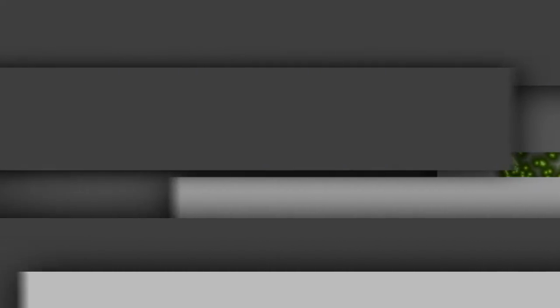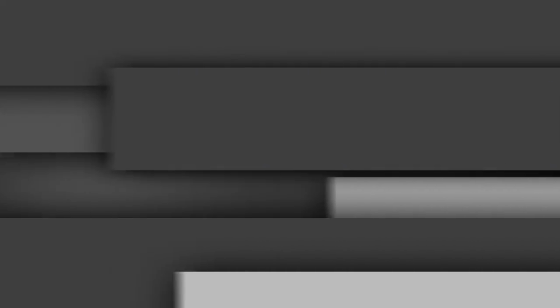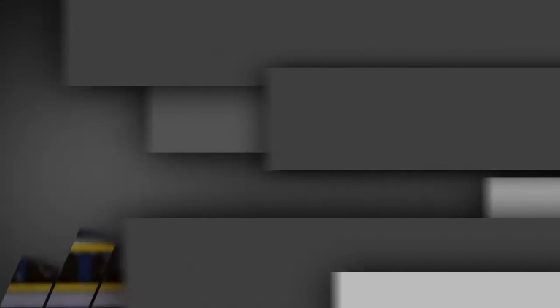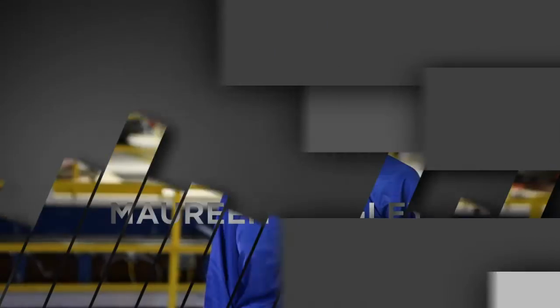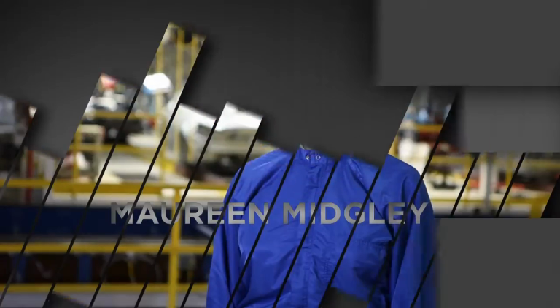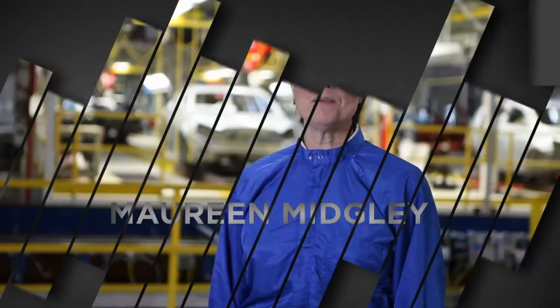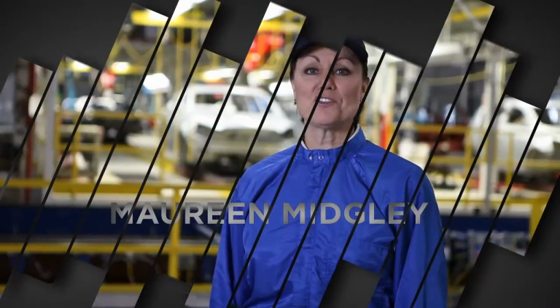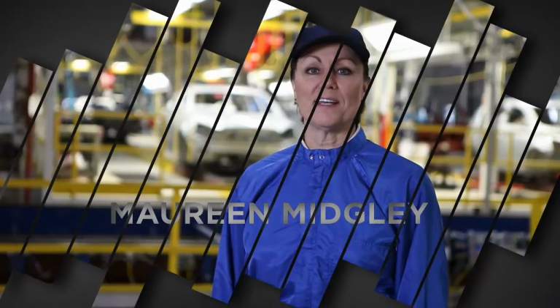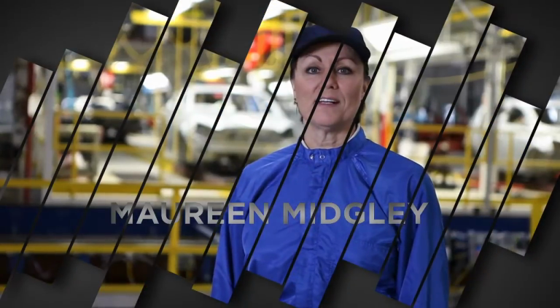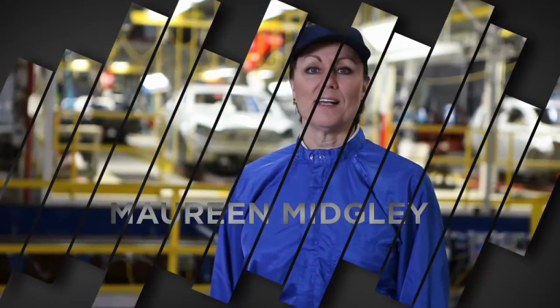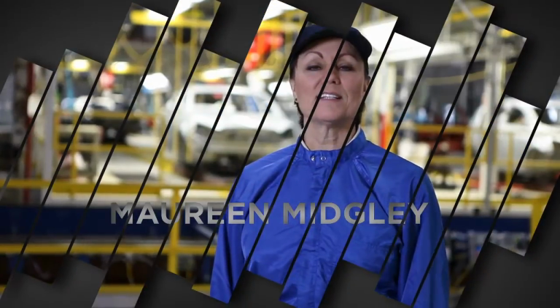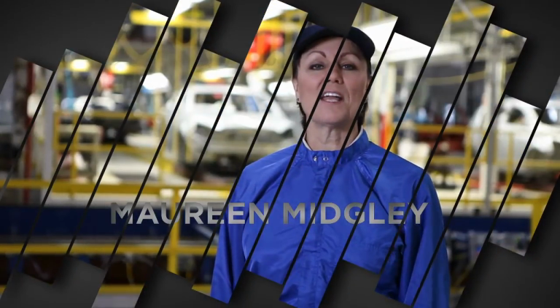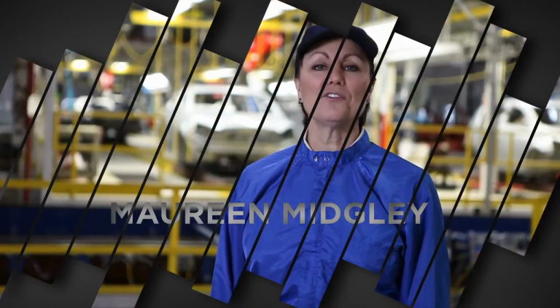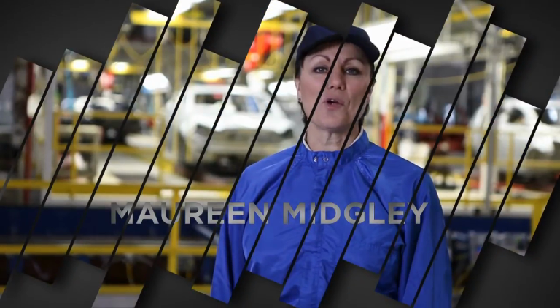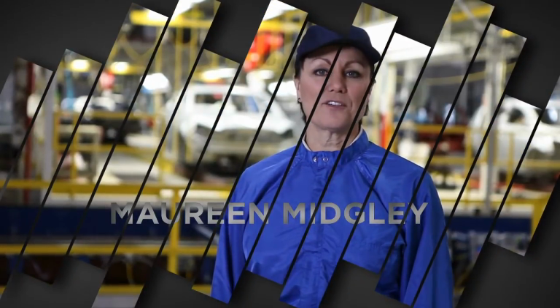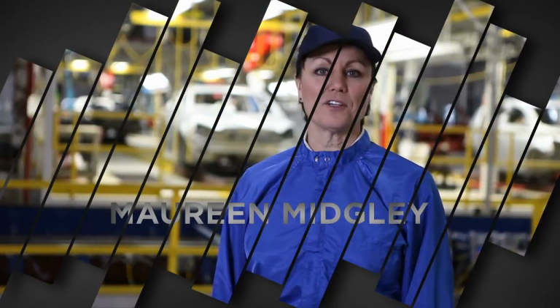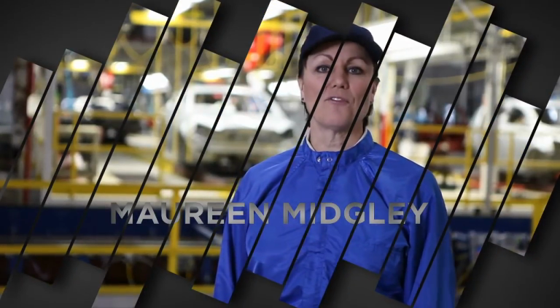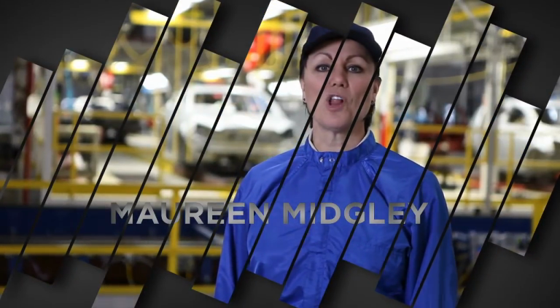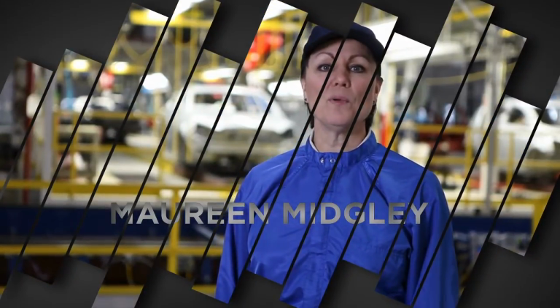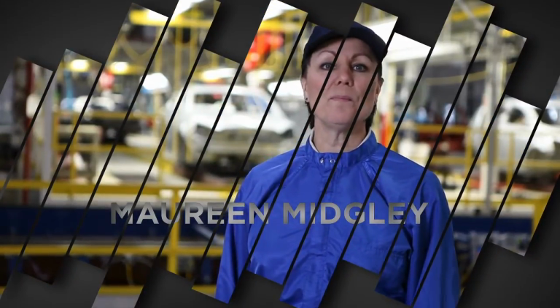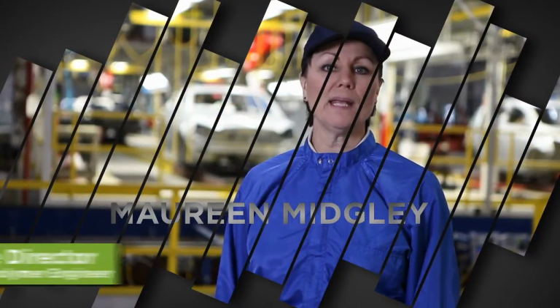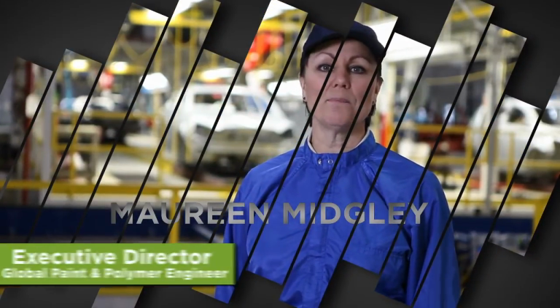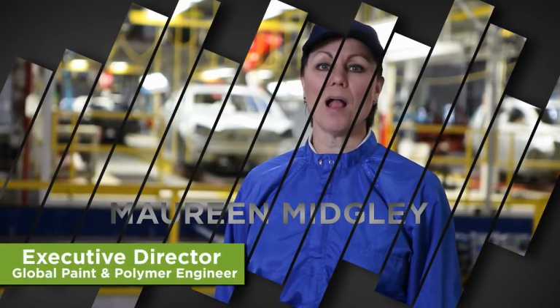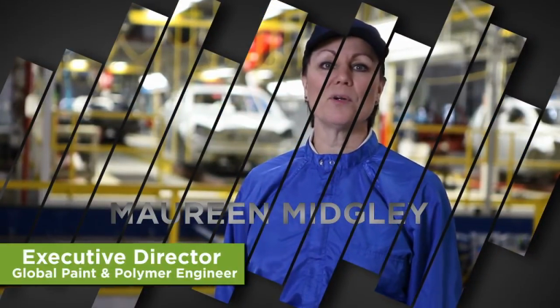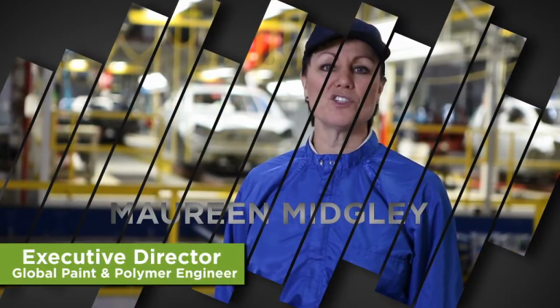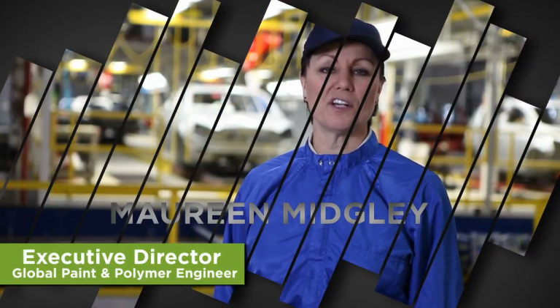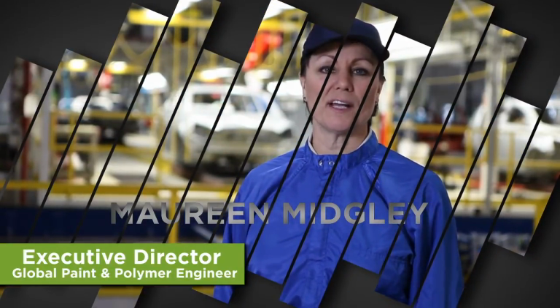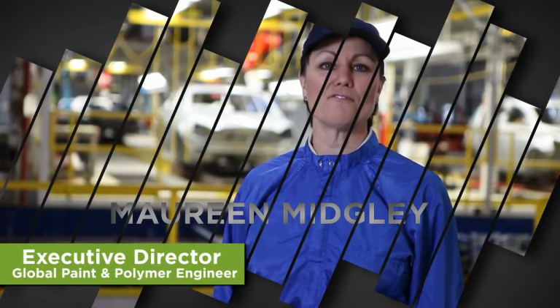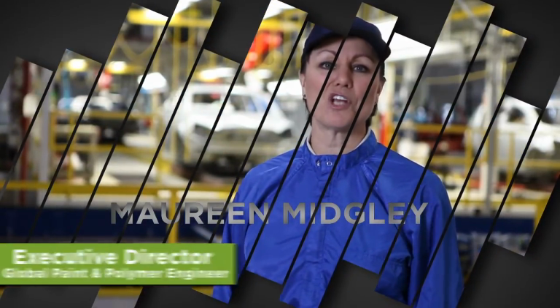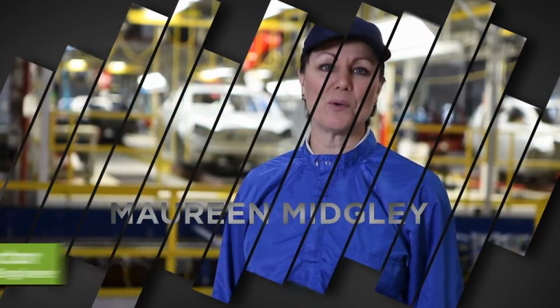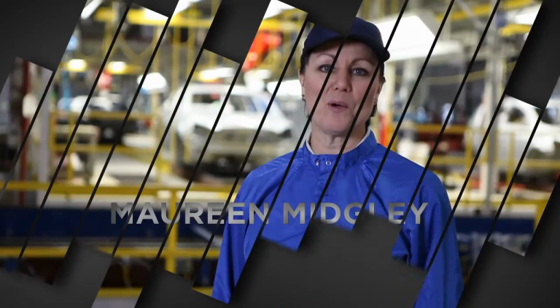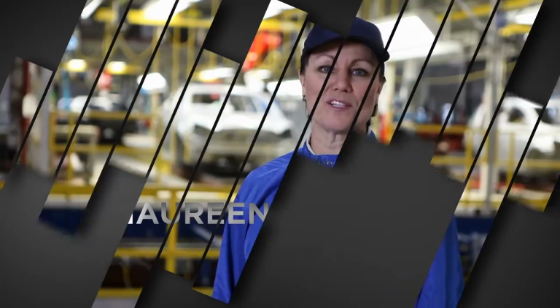I'm Maureen Midgley, Executive Director of Global Paint and Polymer Engineering for General Motors.